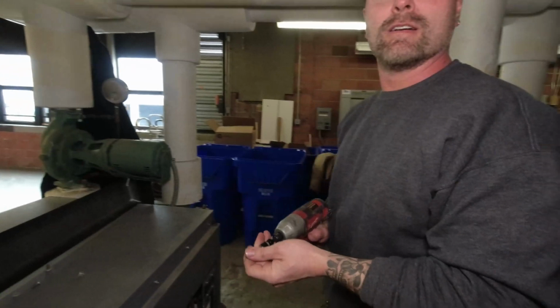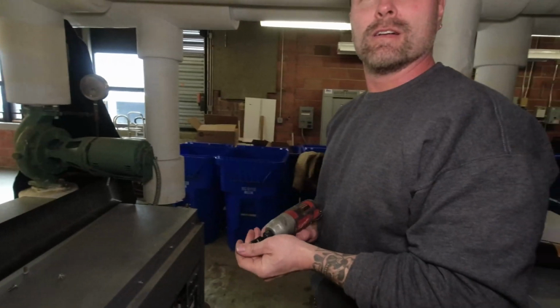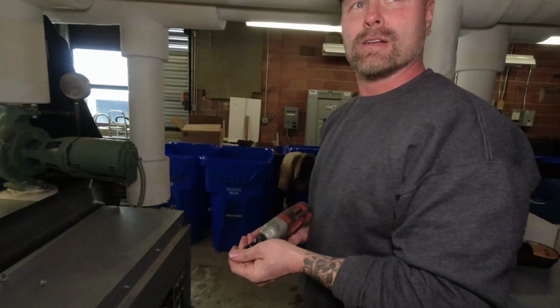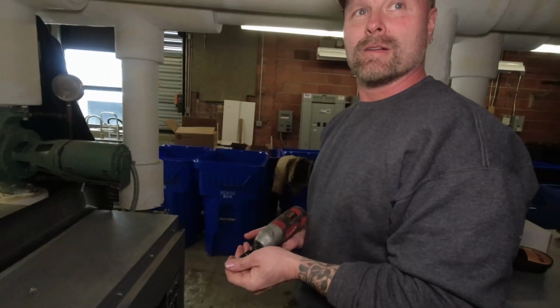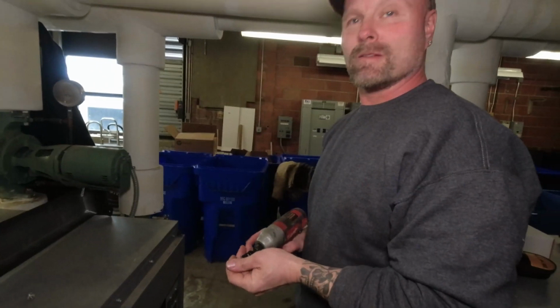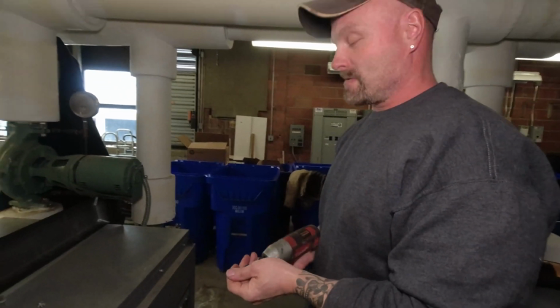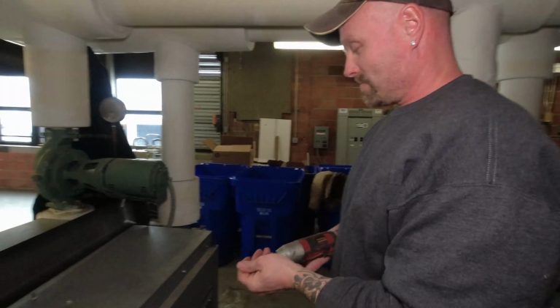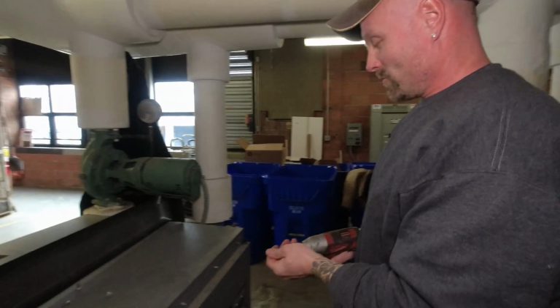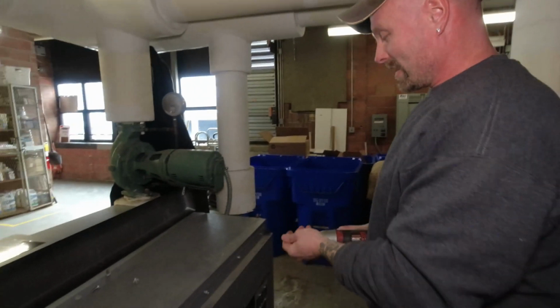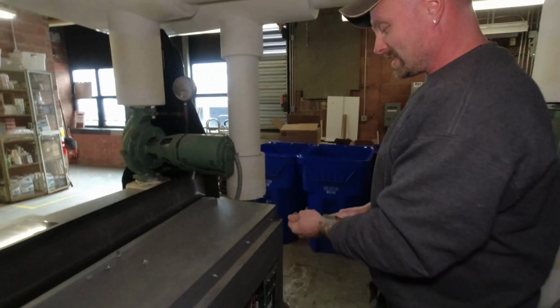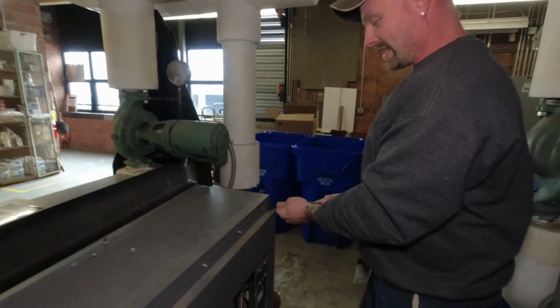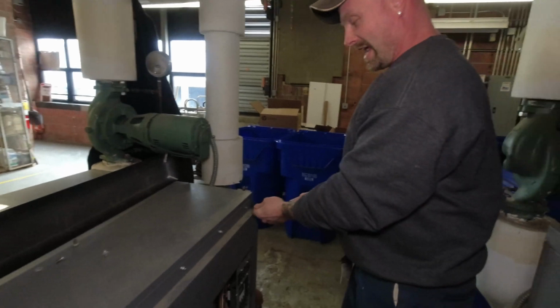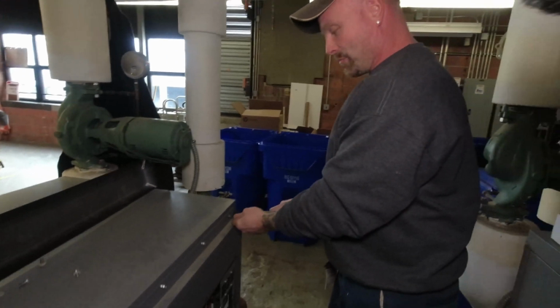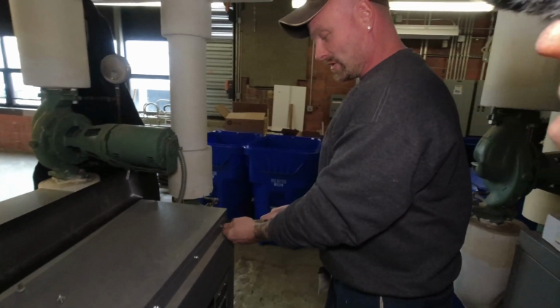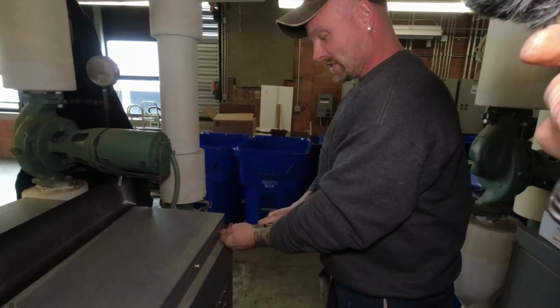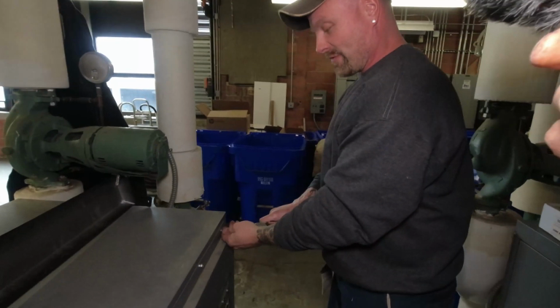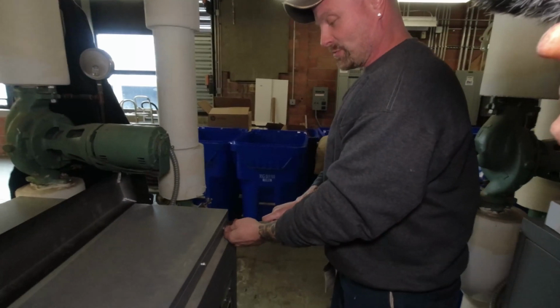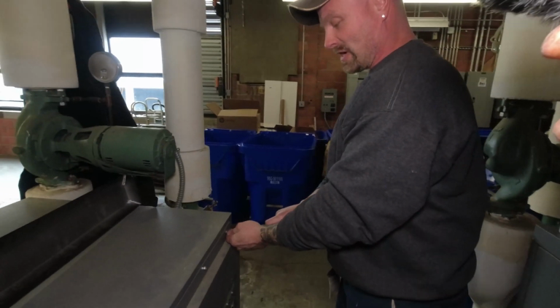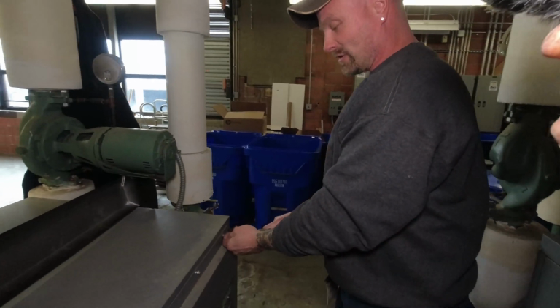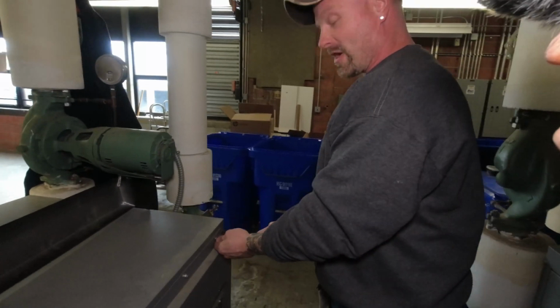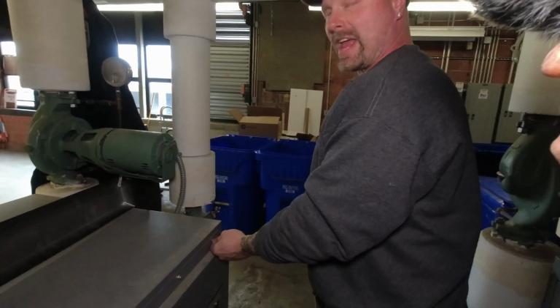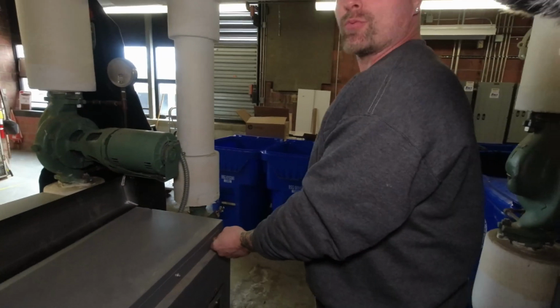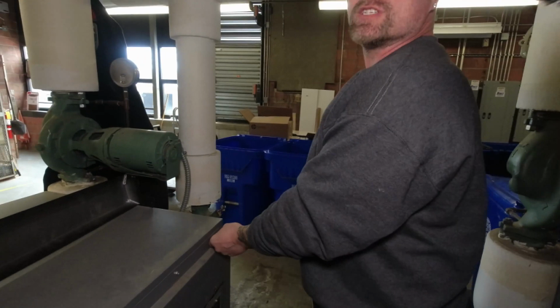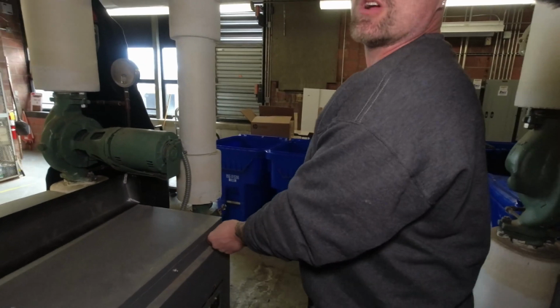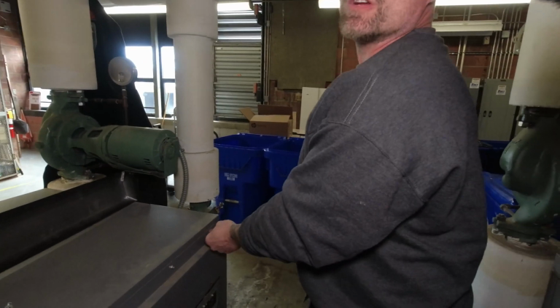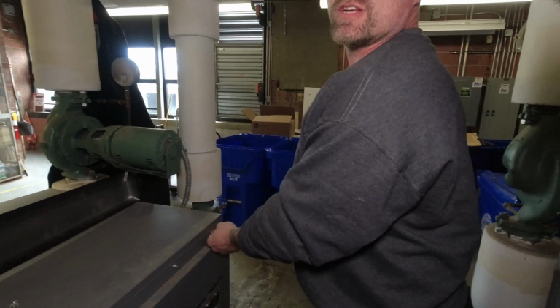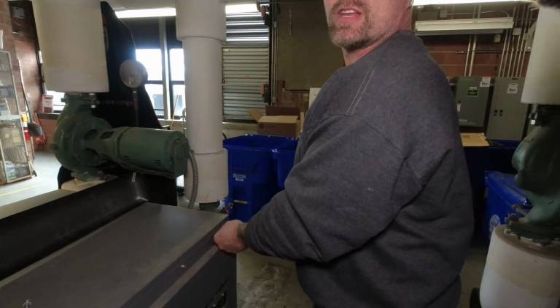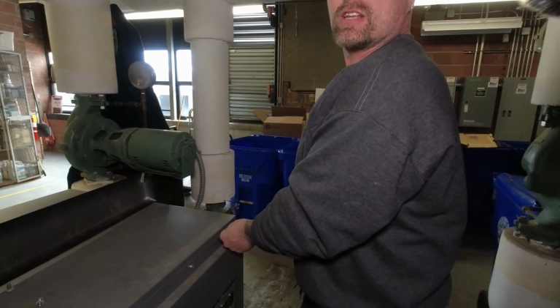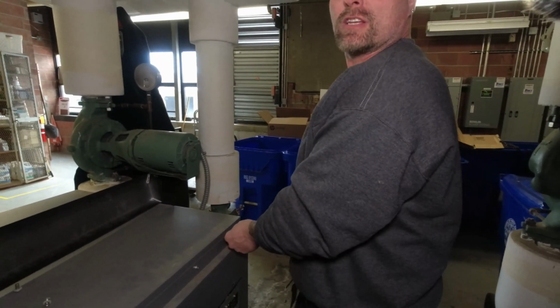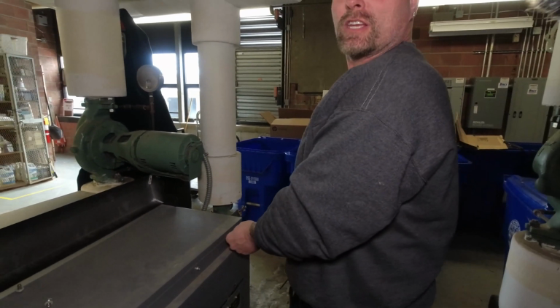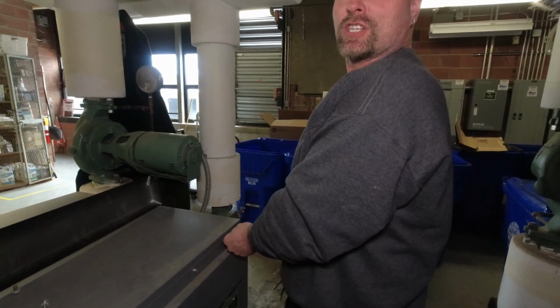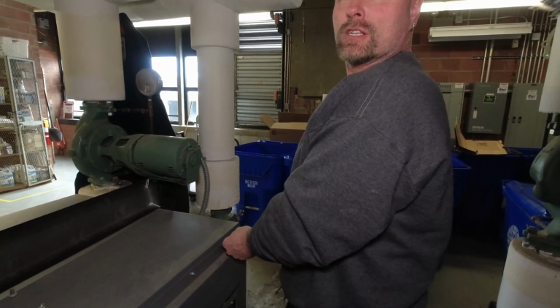So what are we gonna check? We're gonna check the amperage to see if it's putting out the right amperage going to the ignition.